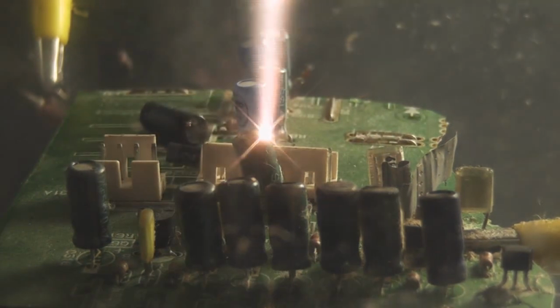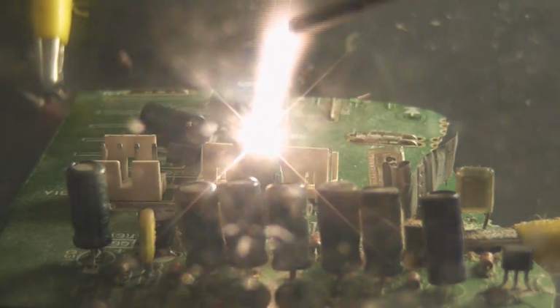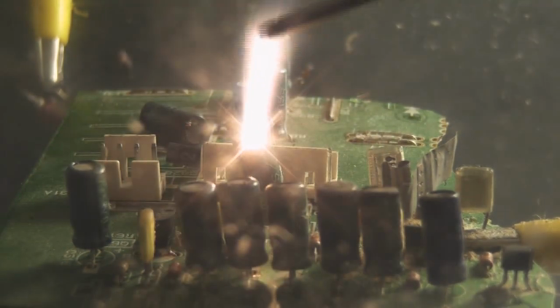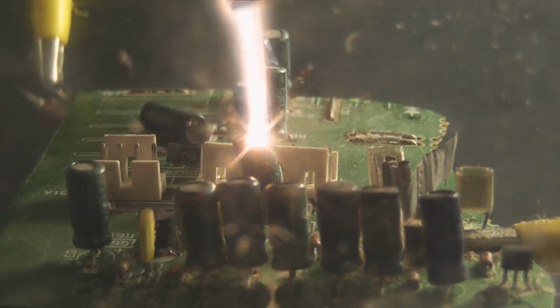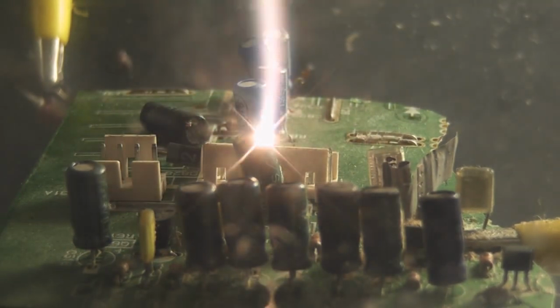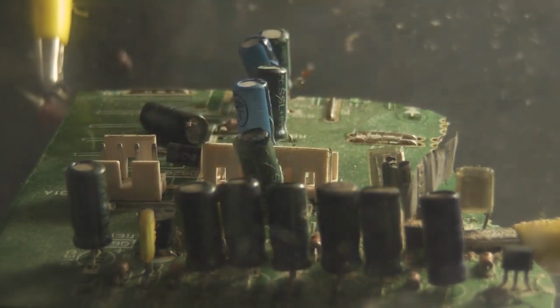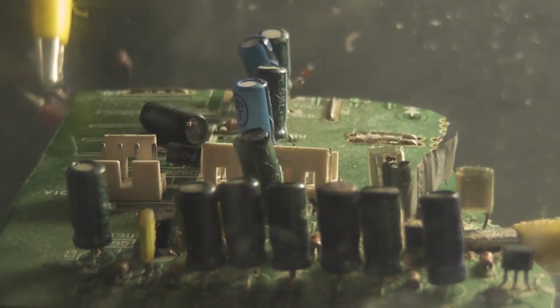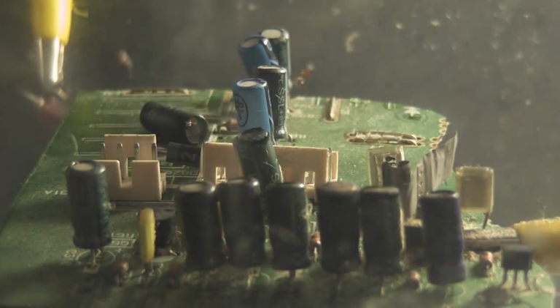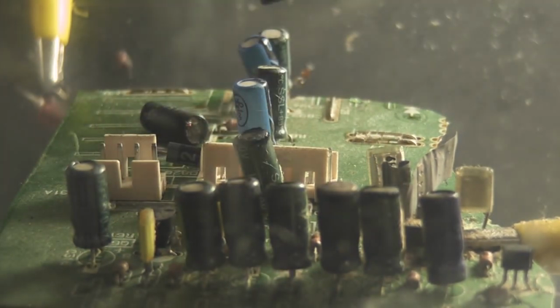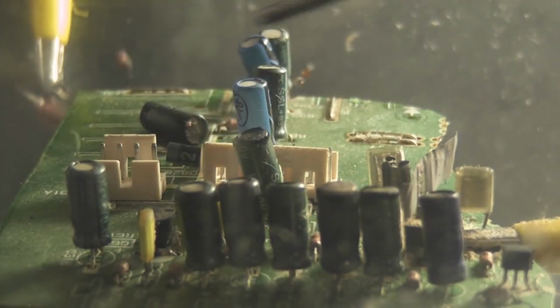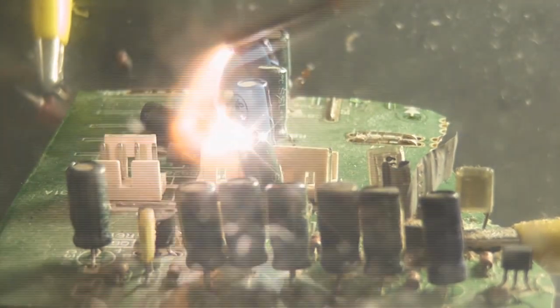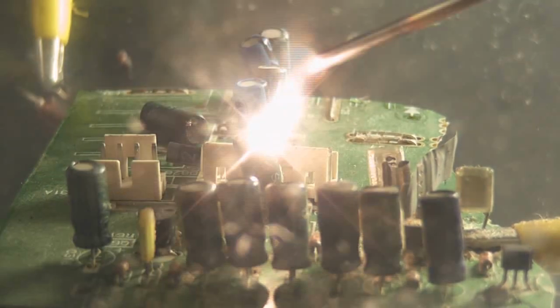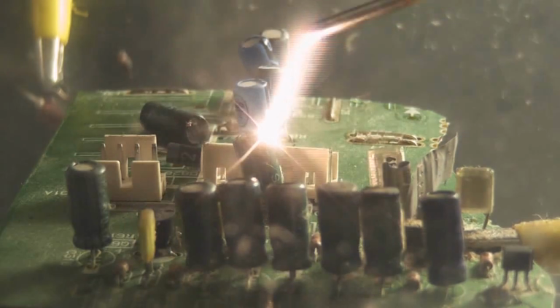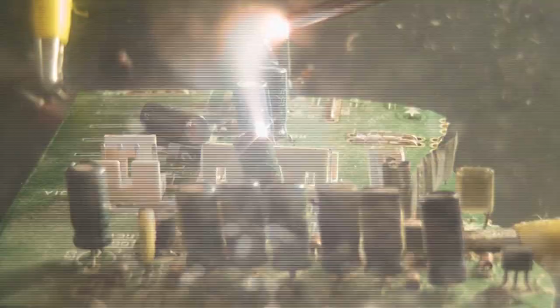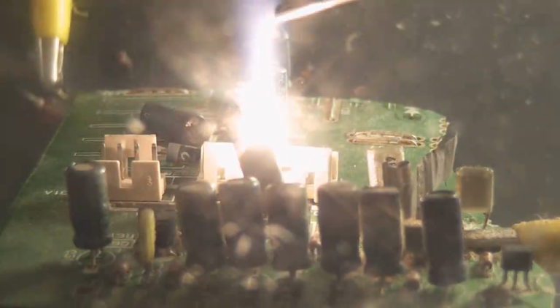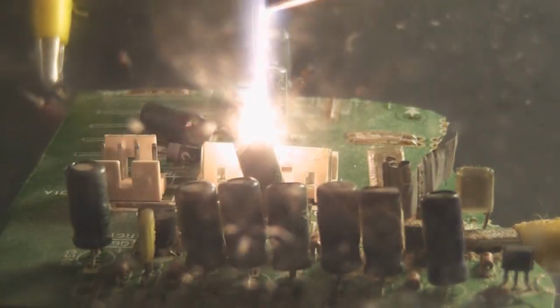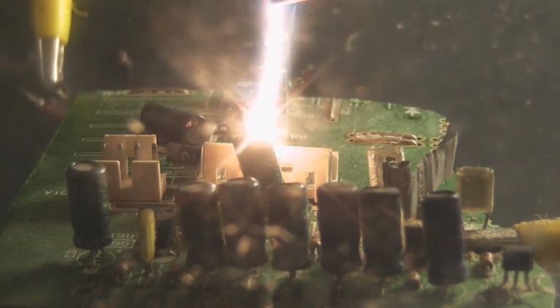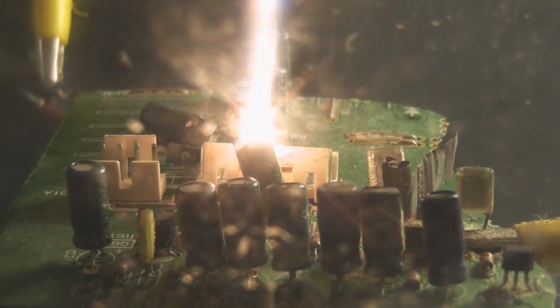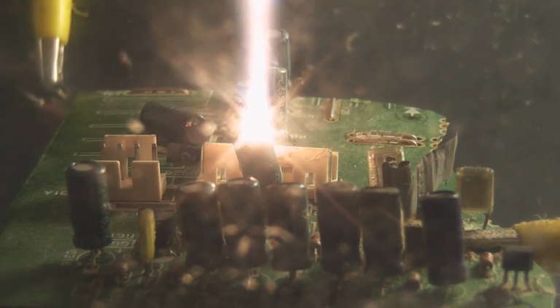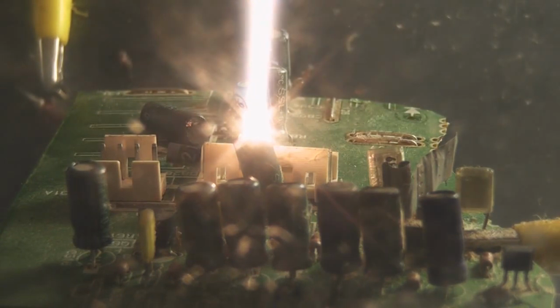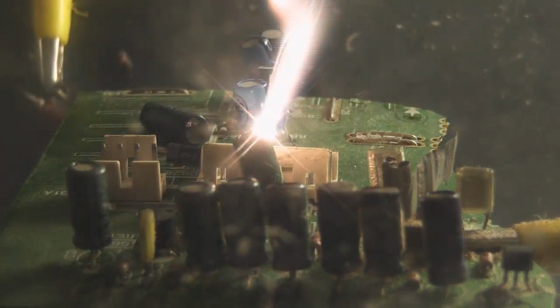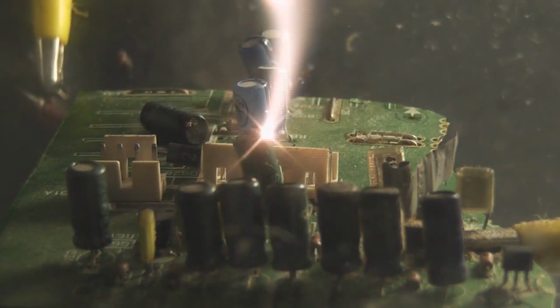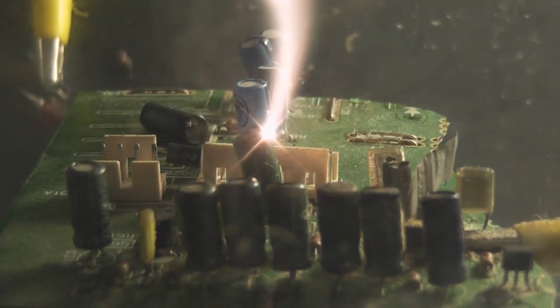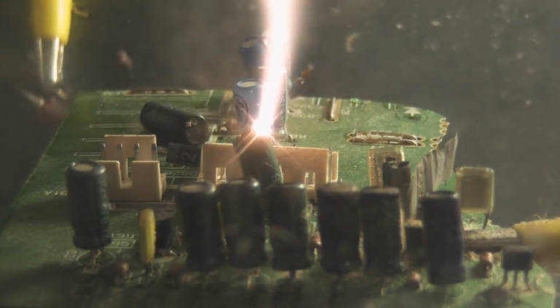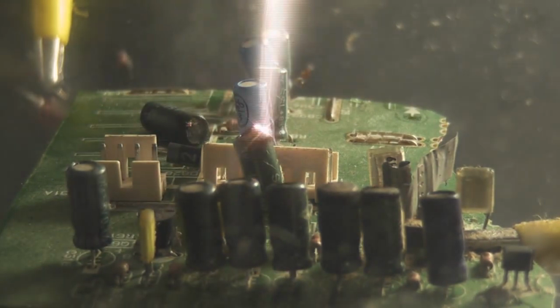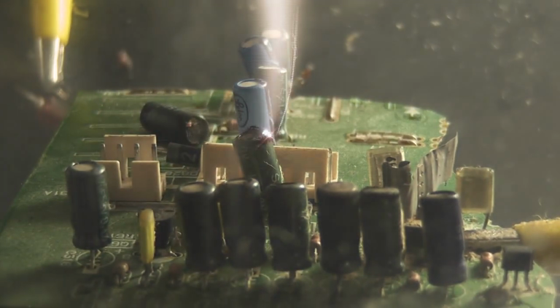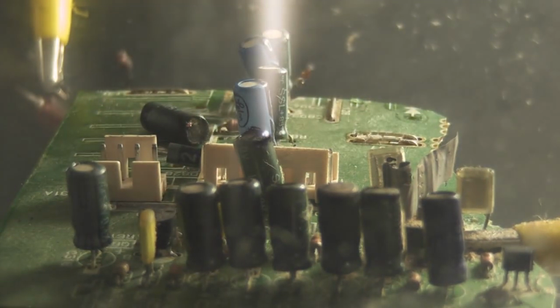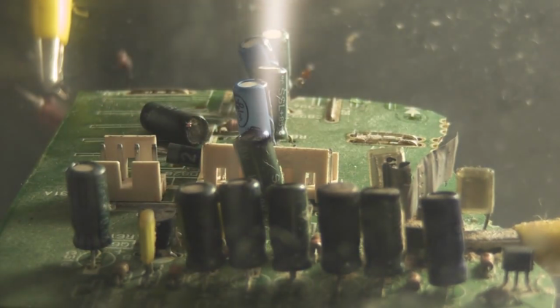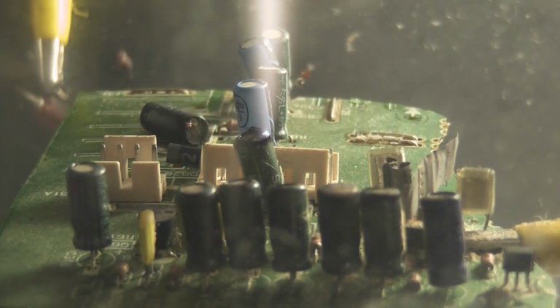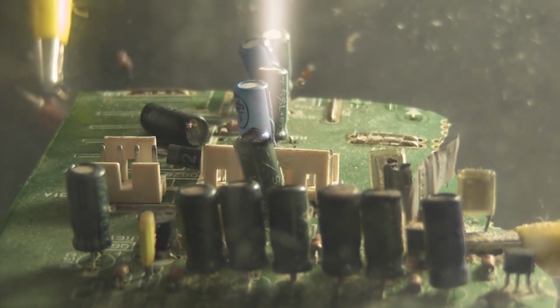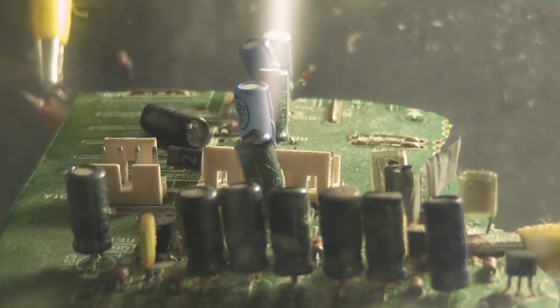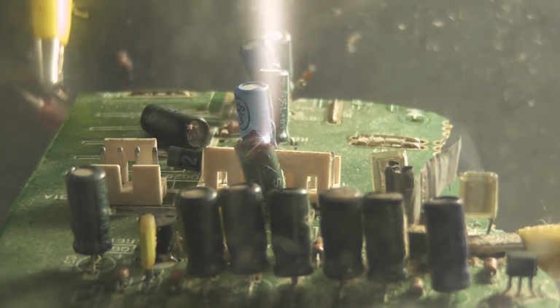Oh shit! That's pretty vicious. Oh, that's the other capacitor. Pretty vicious — pleasant on there.